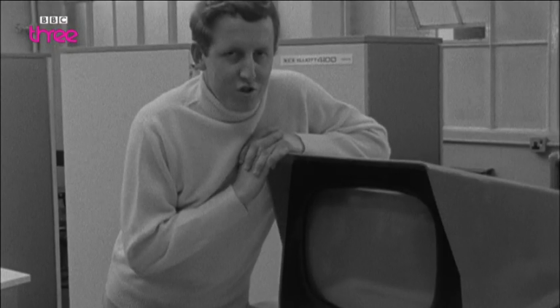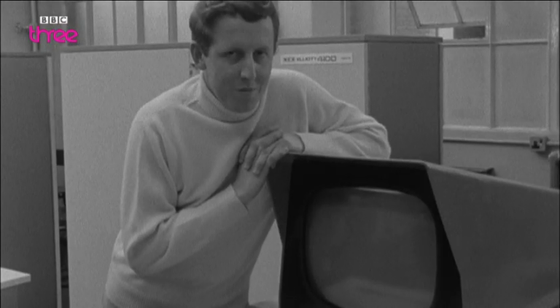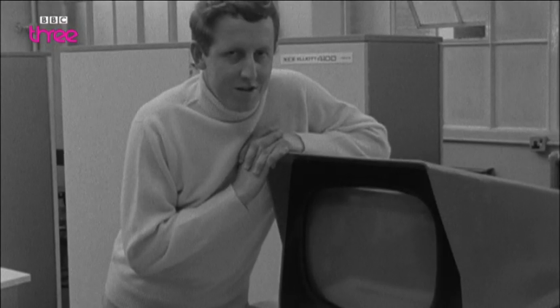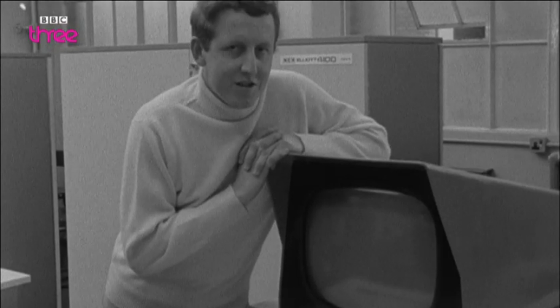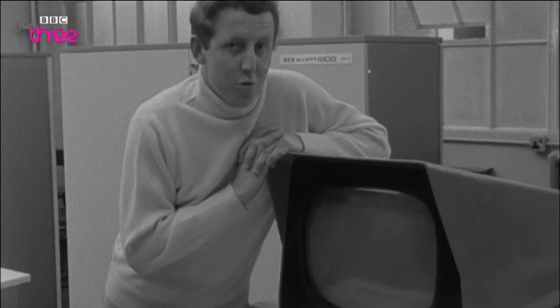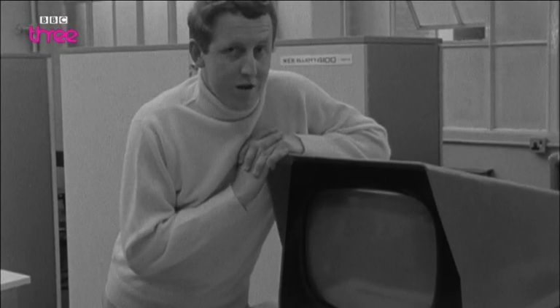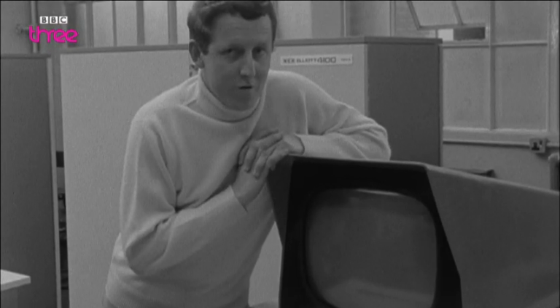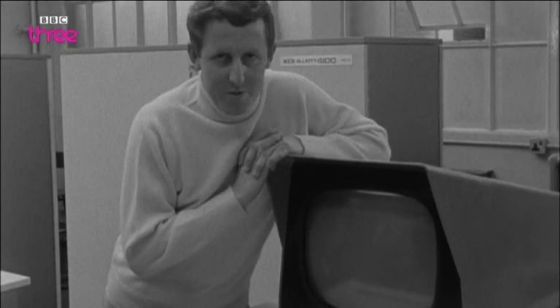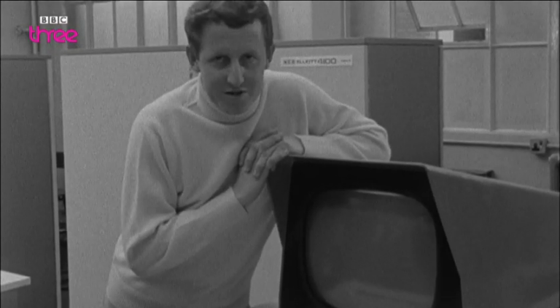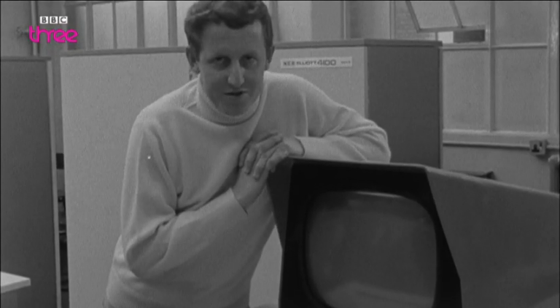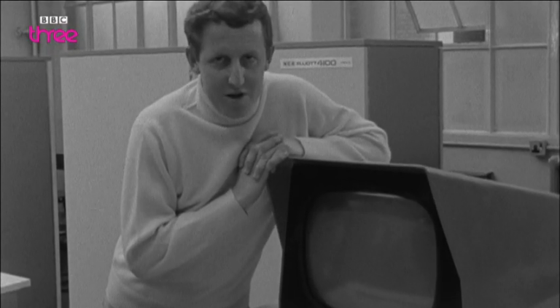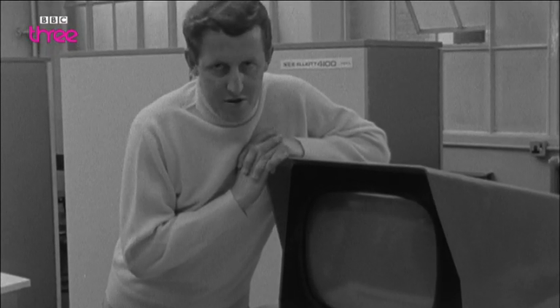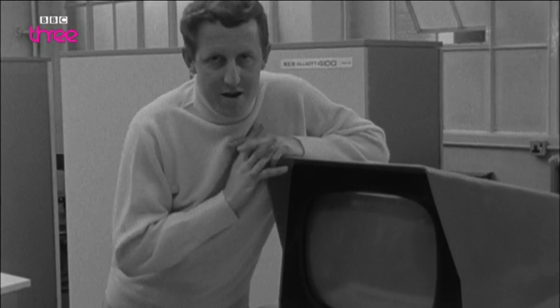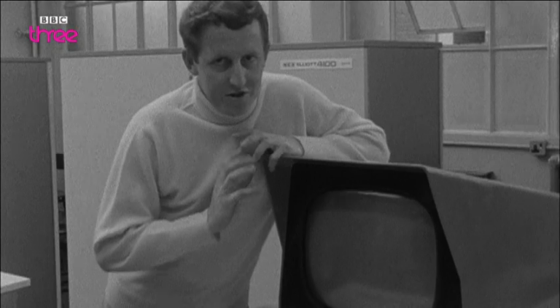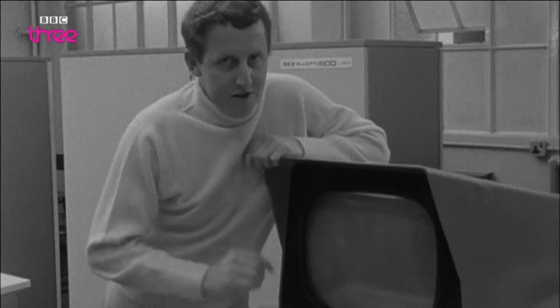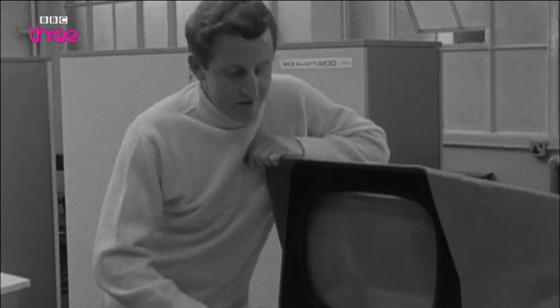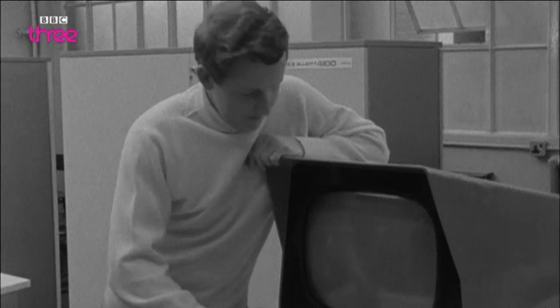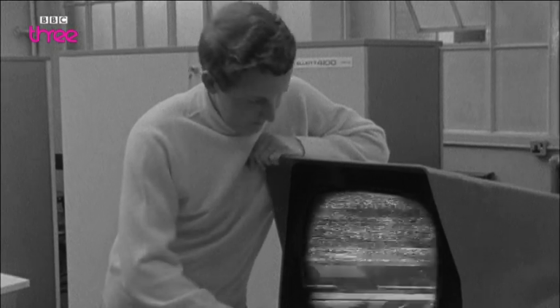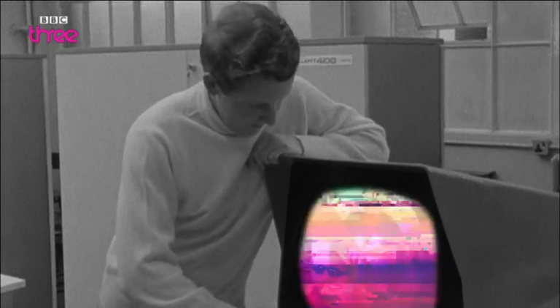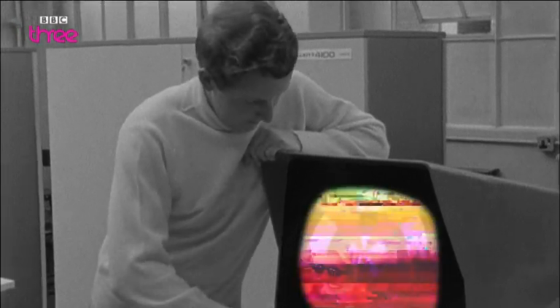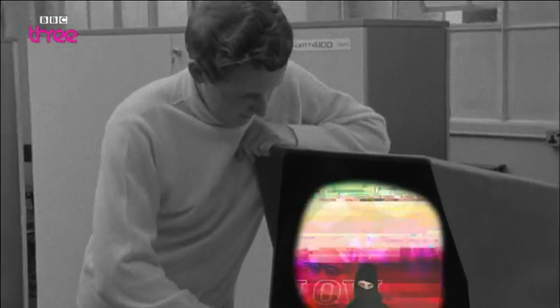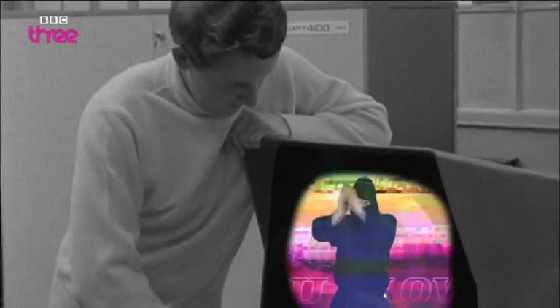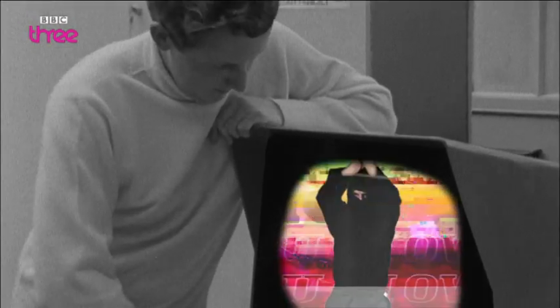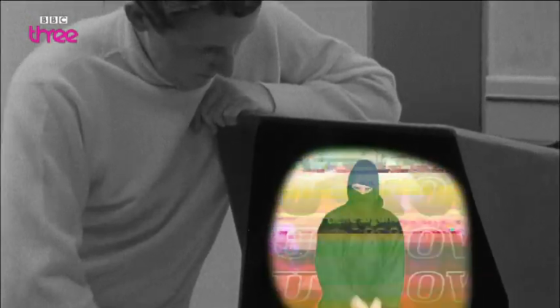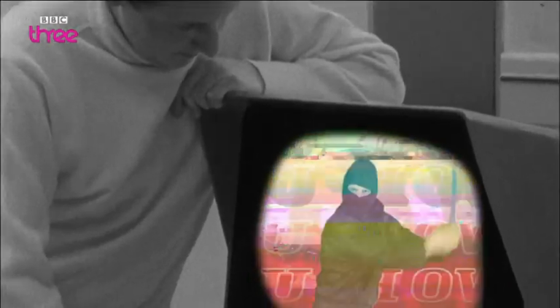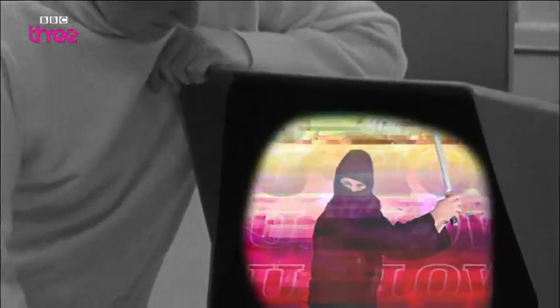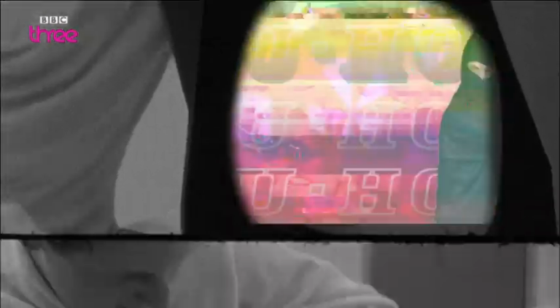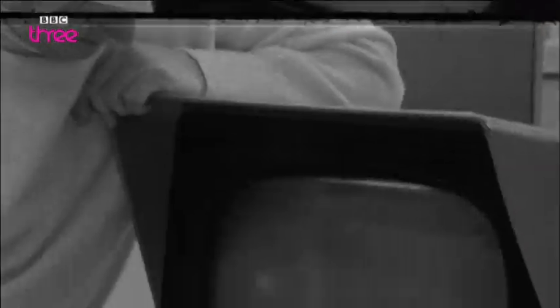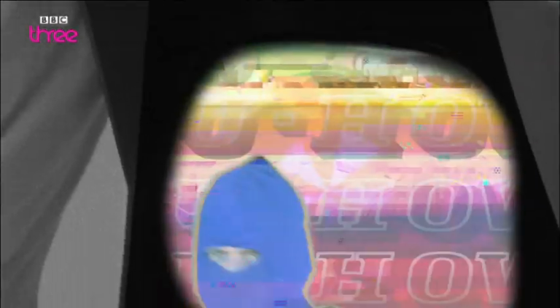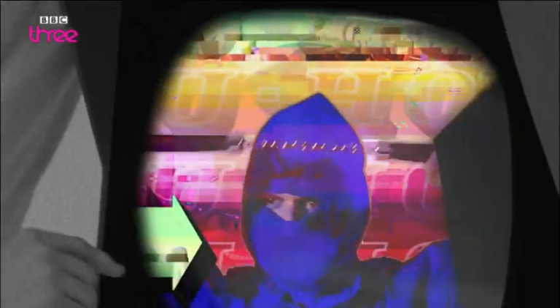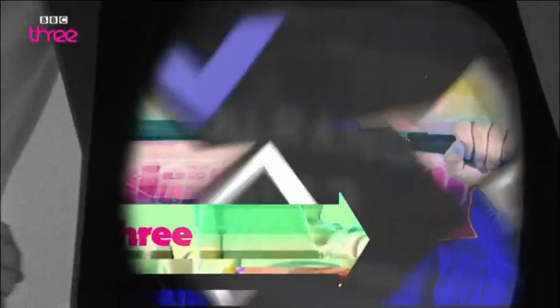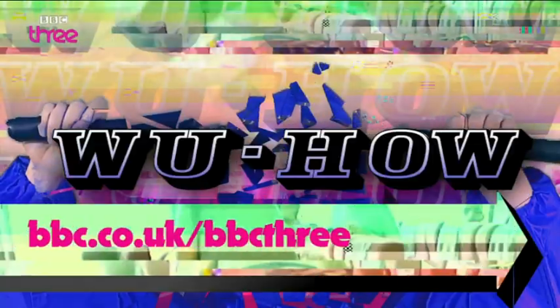We must remember that it is still we who are the masters and they the servants. For this and other ninja how-to's, check the BBC3 website.